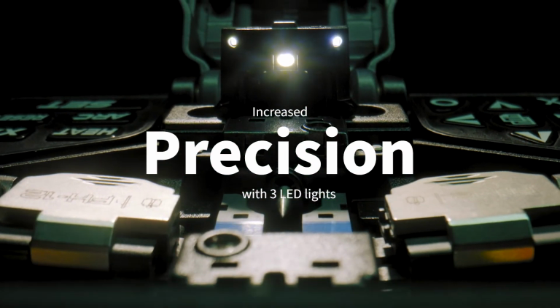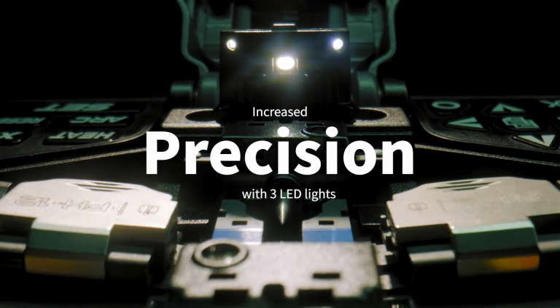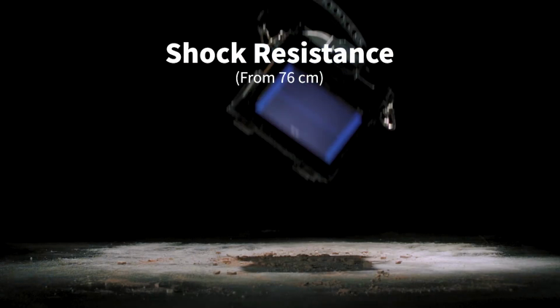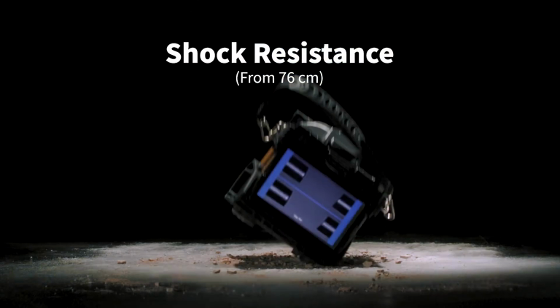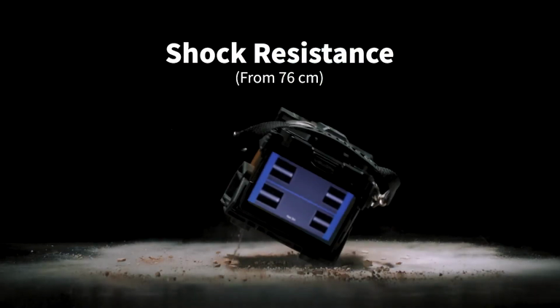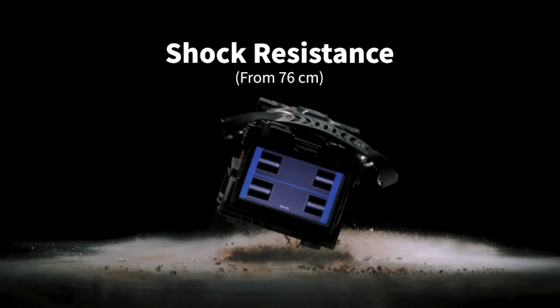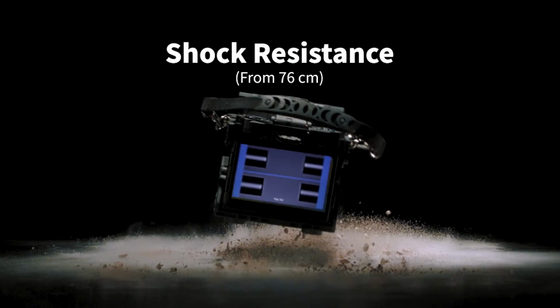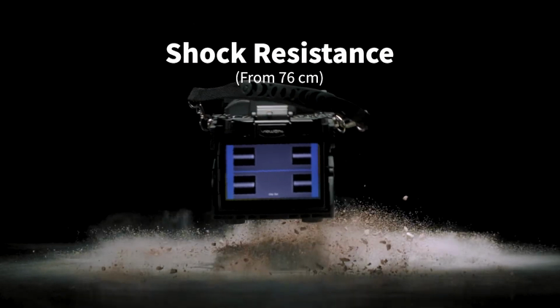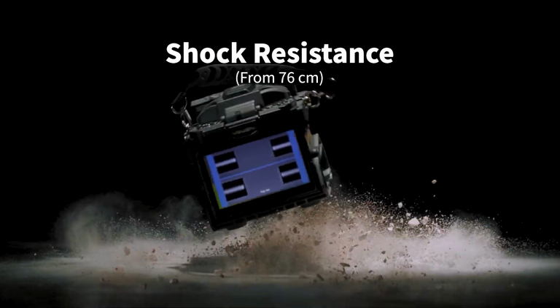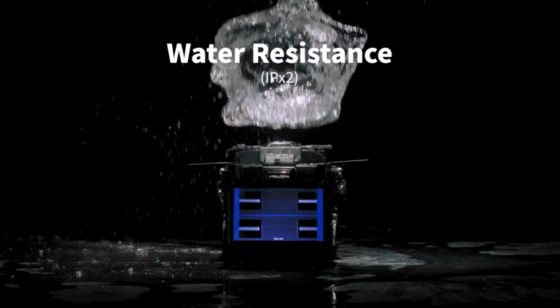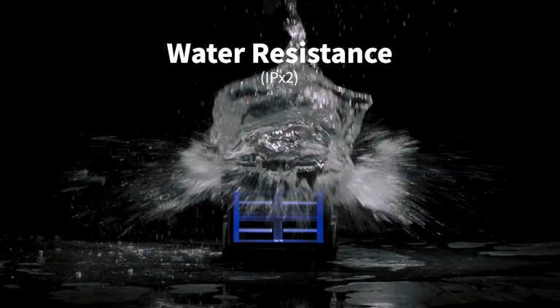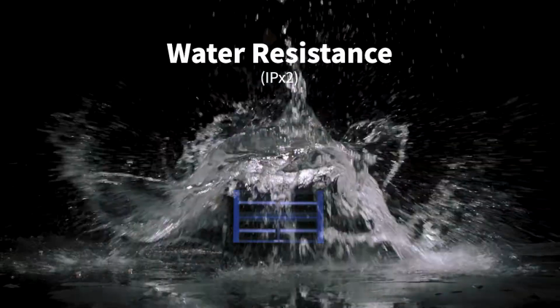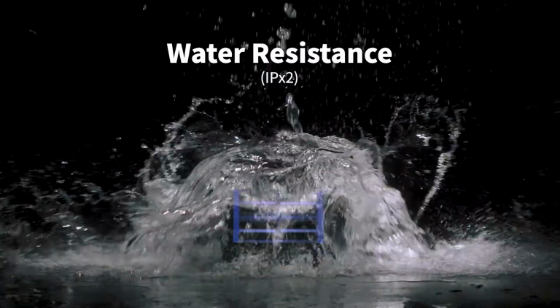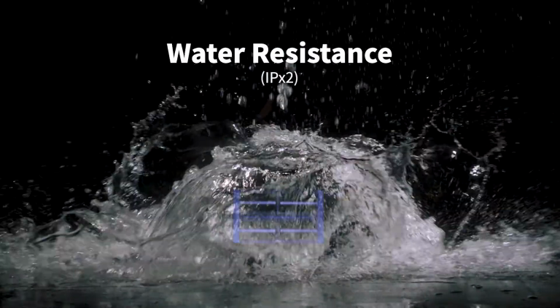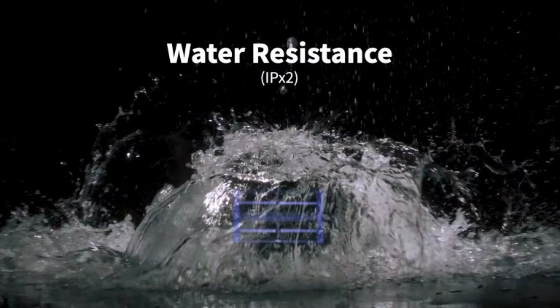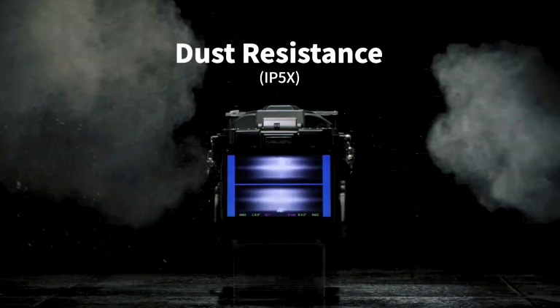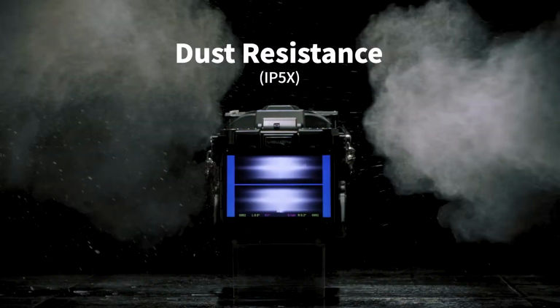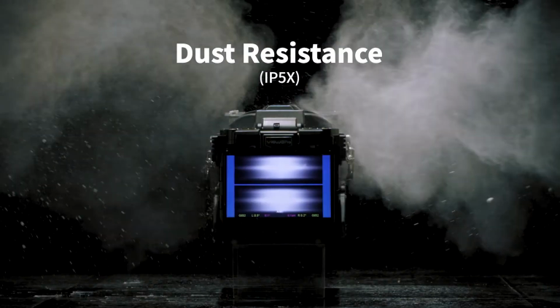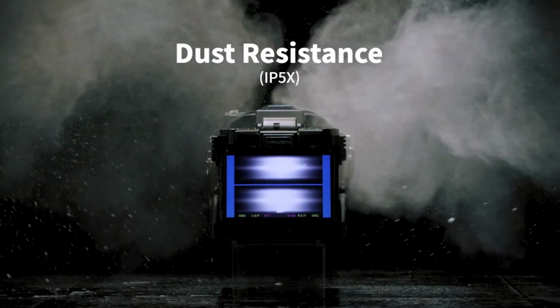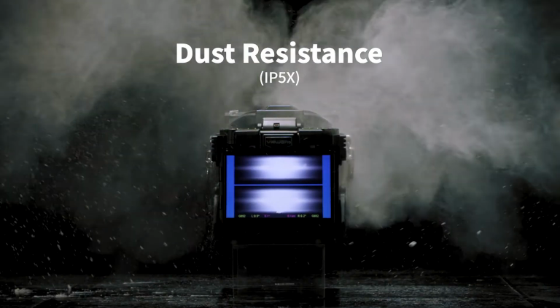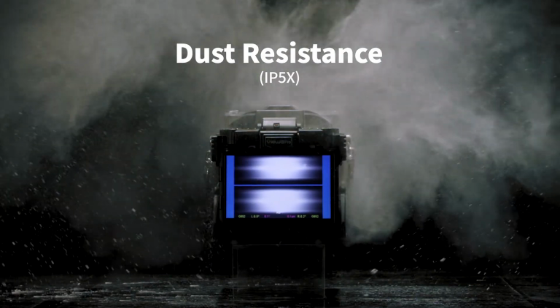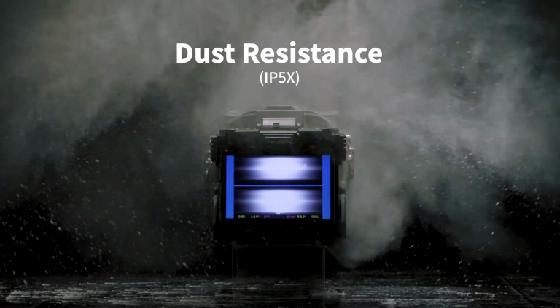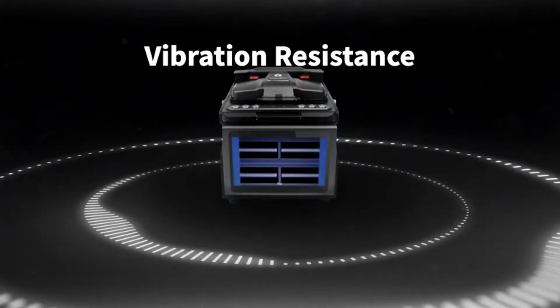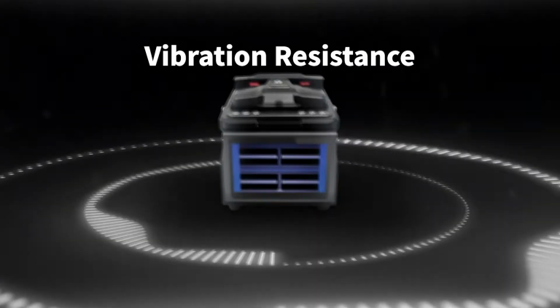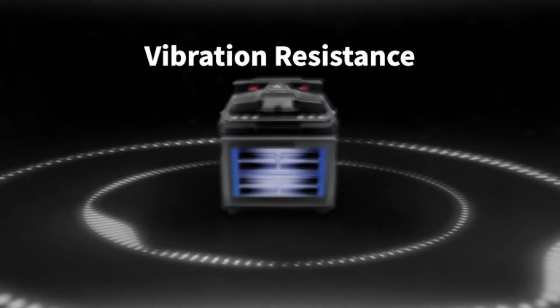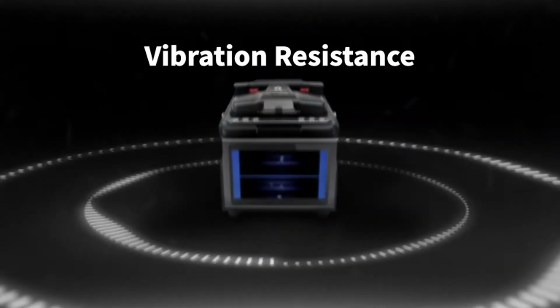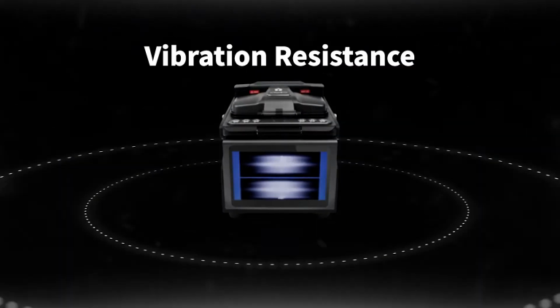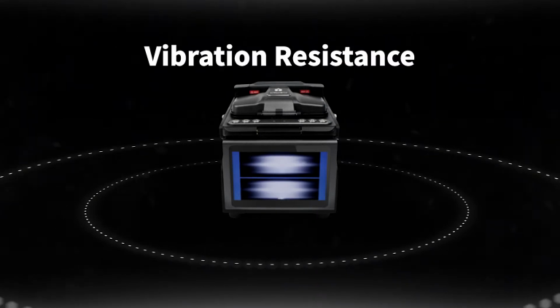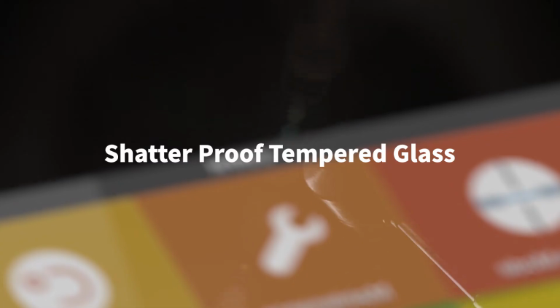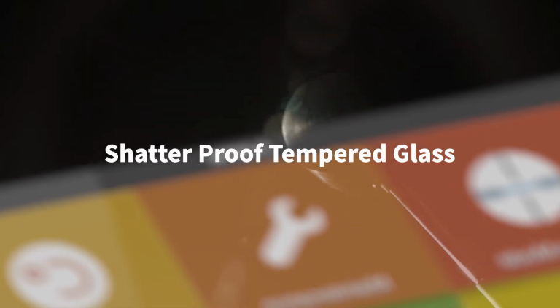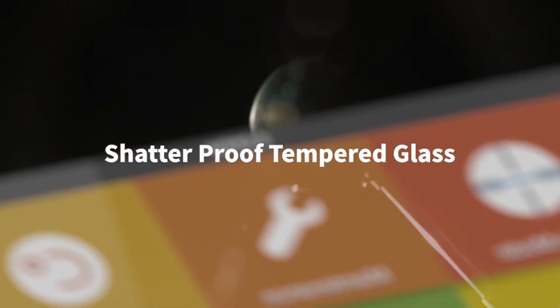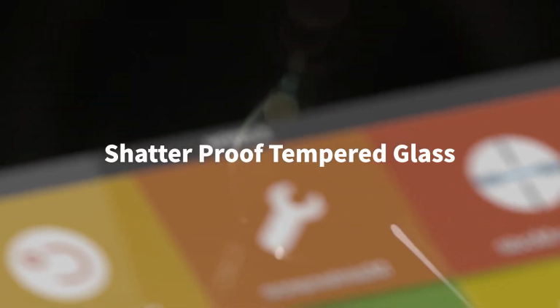We have created the VIEW Pro Series to stand the test of time, designed for extreme conditions and environments.